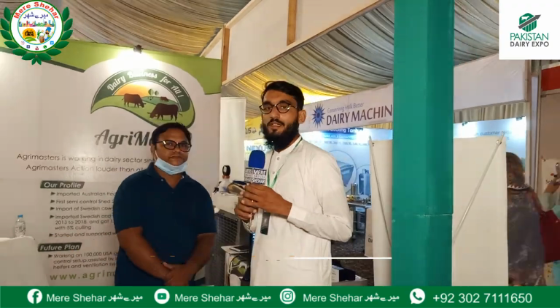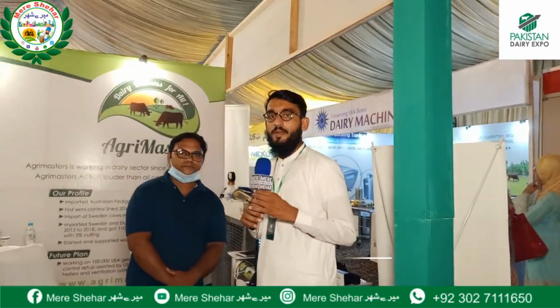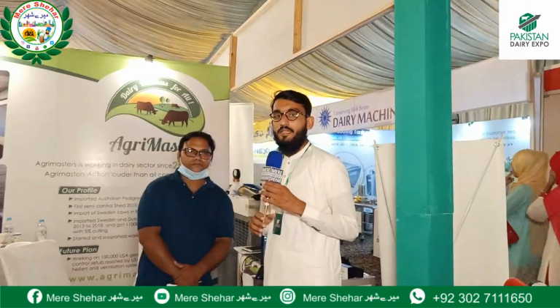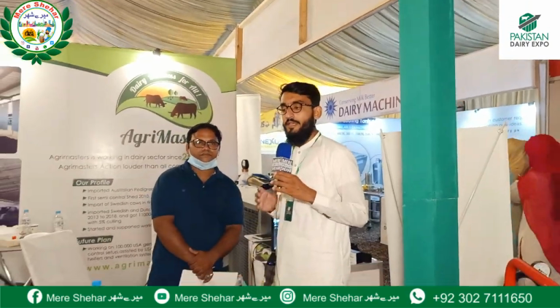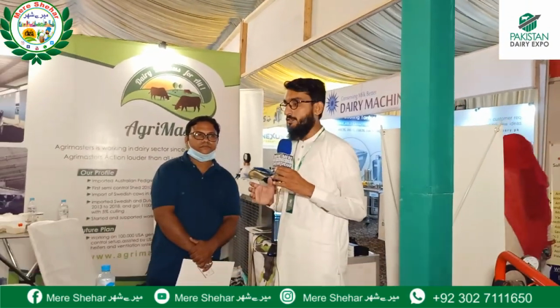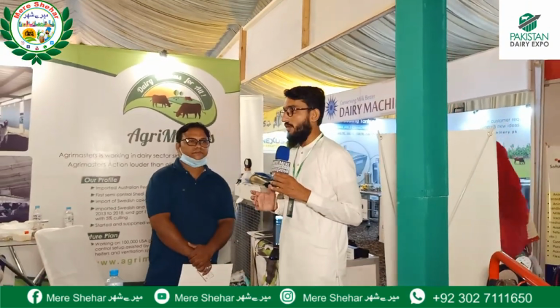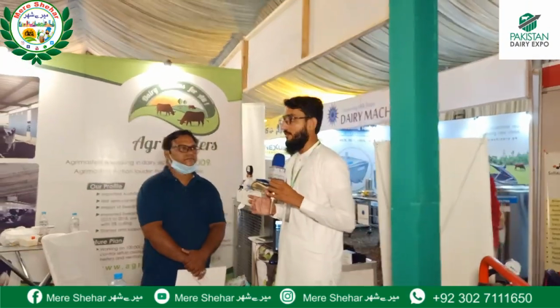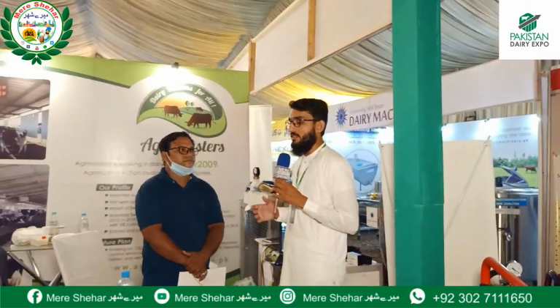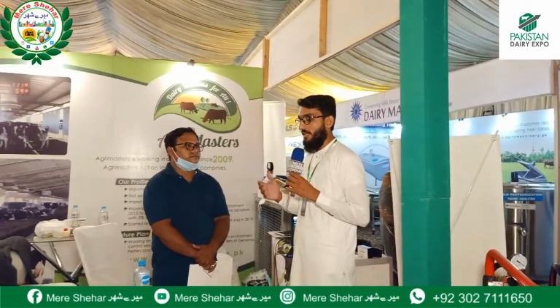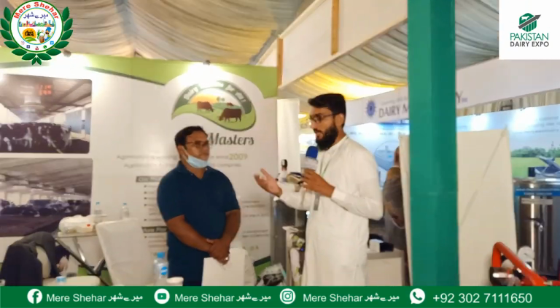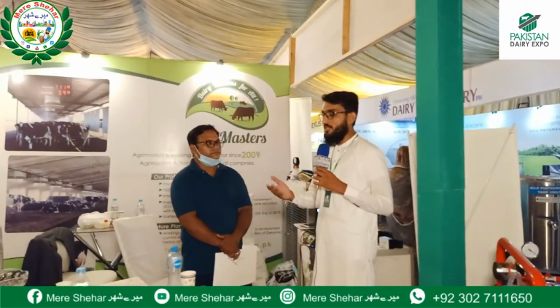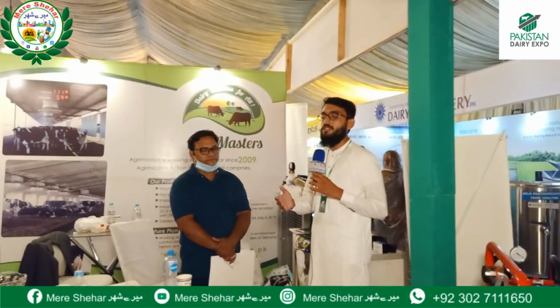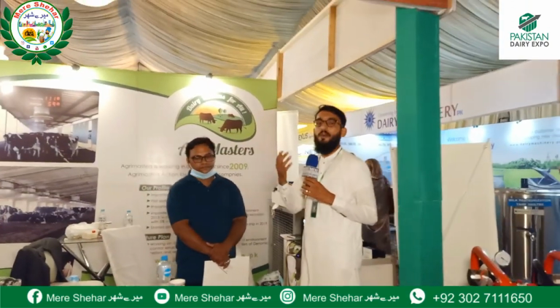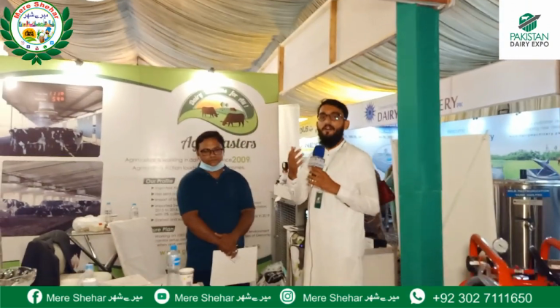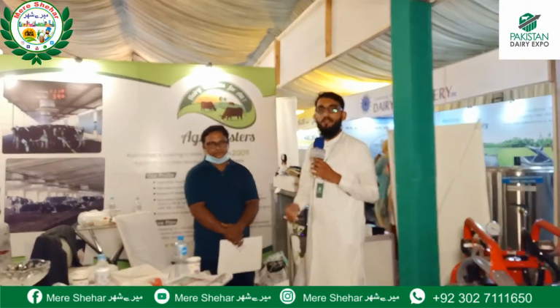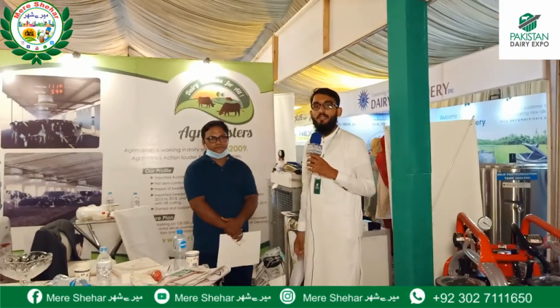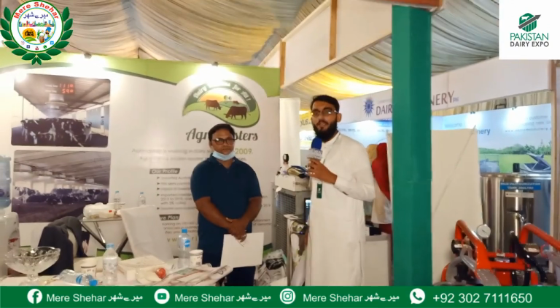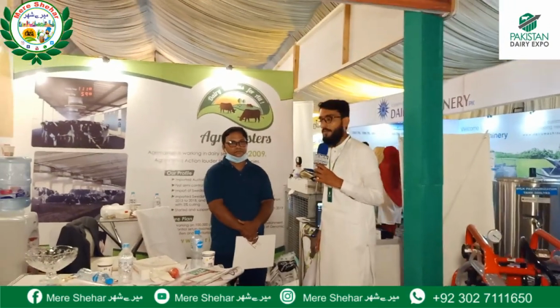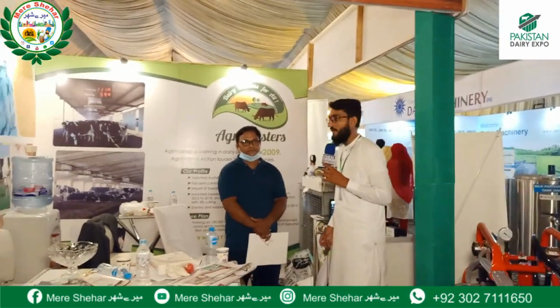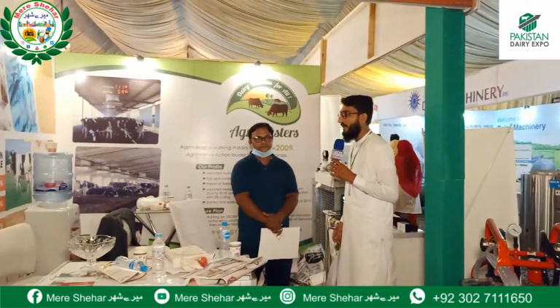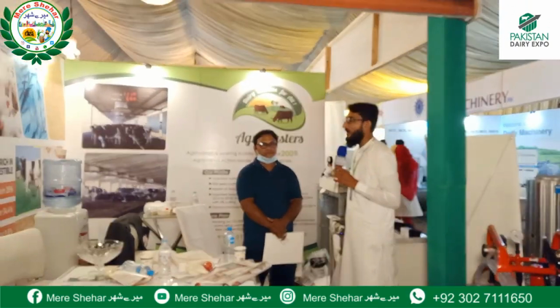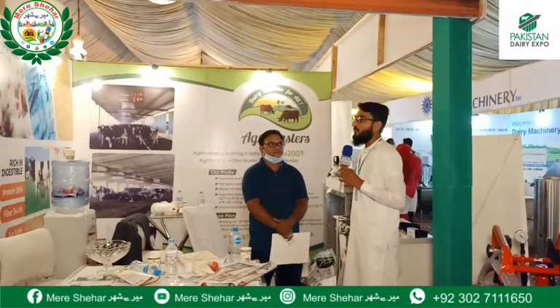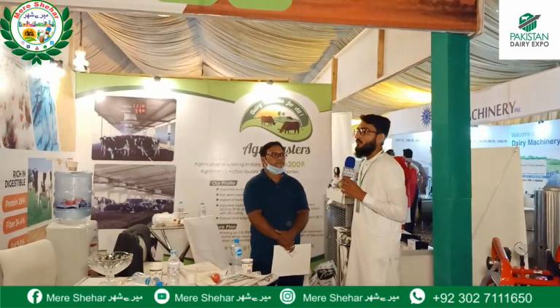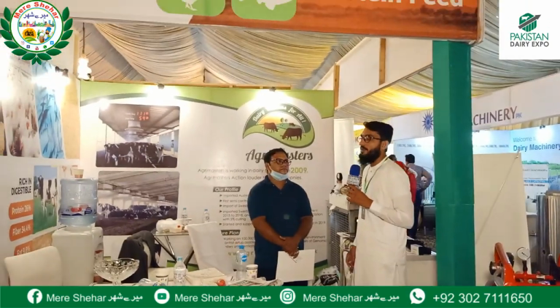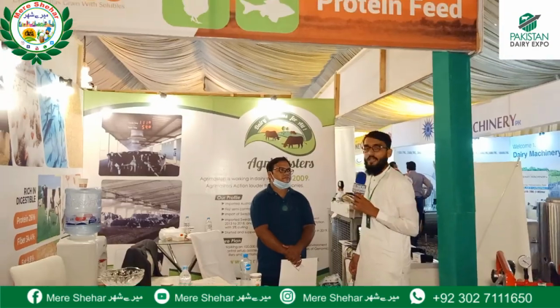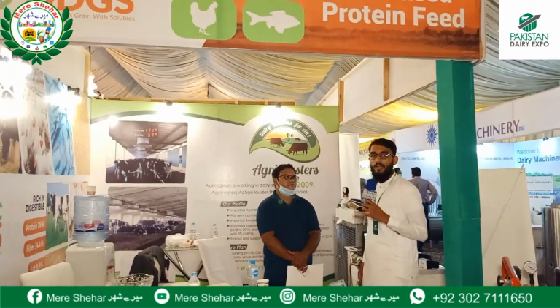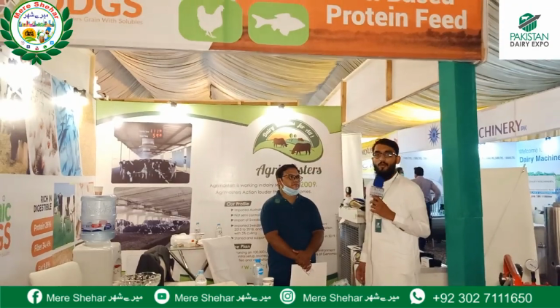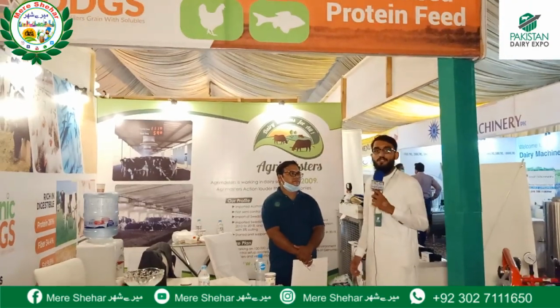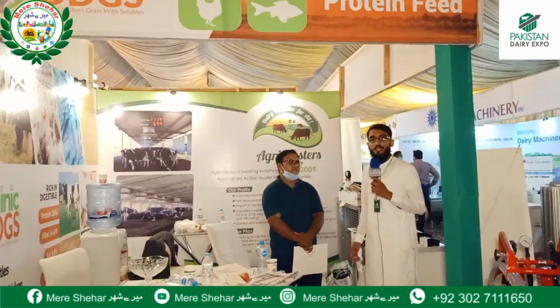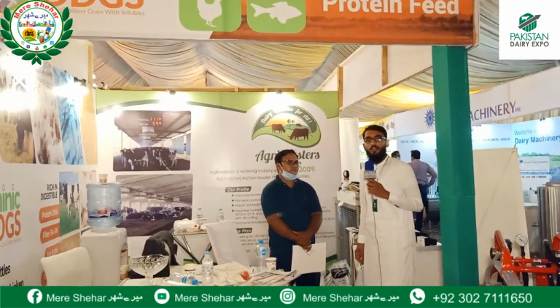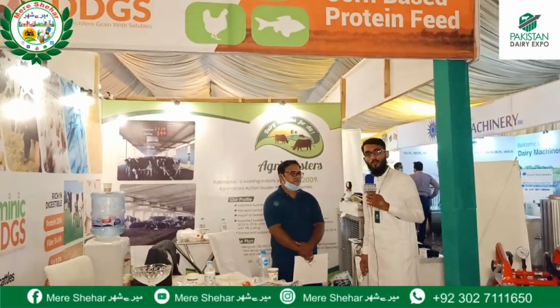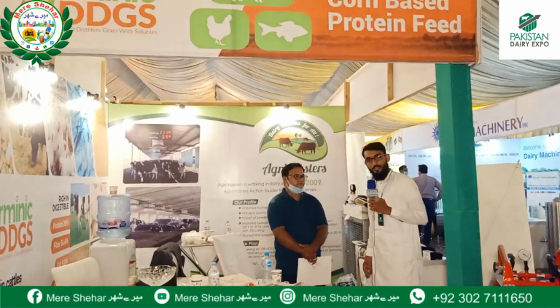The Dairy Expo is a new thing for farmers. I hope you enjoy it. Thank you.